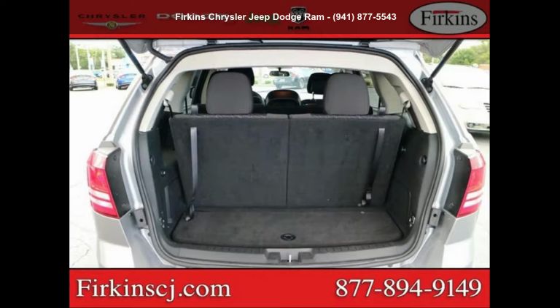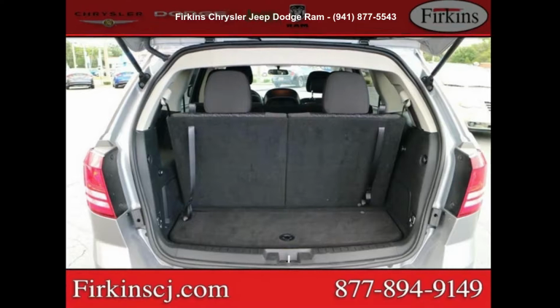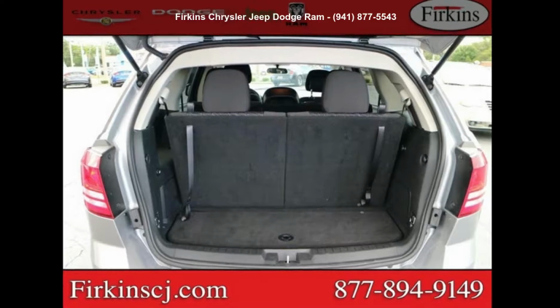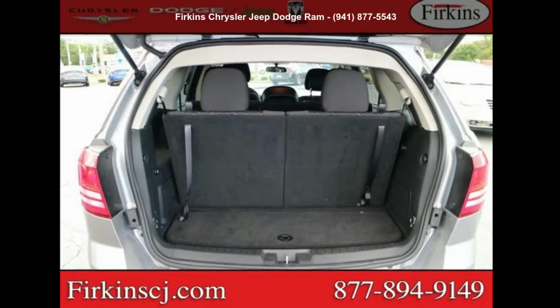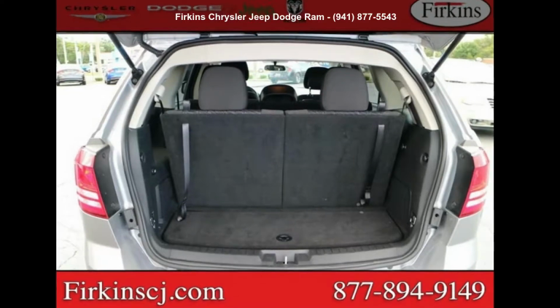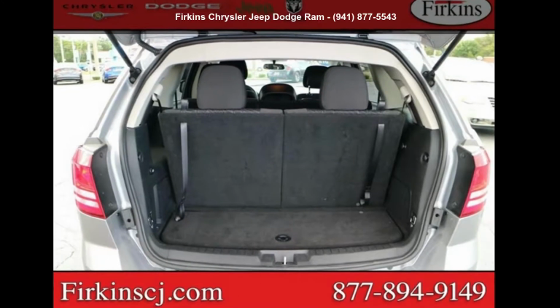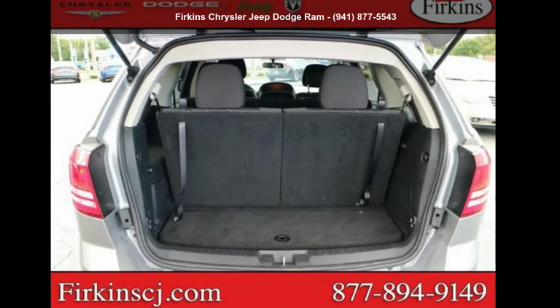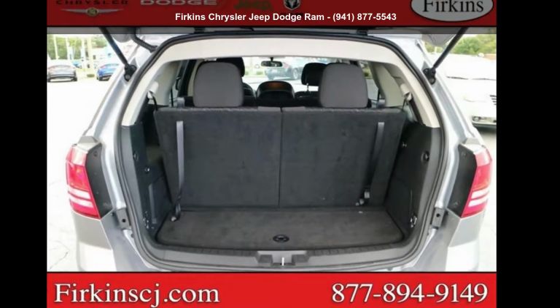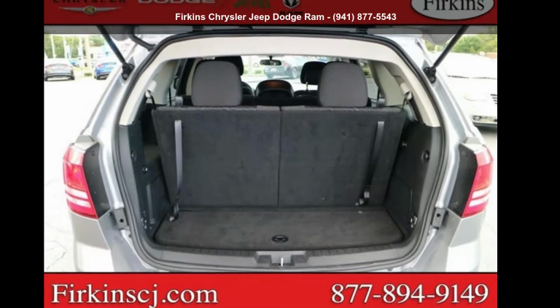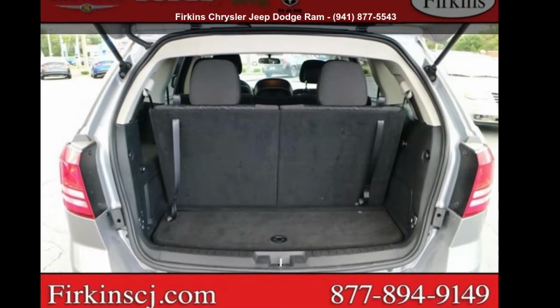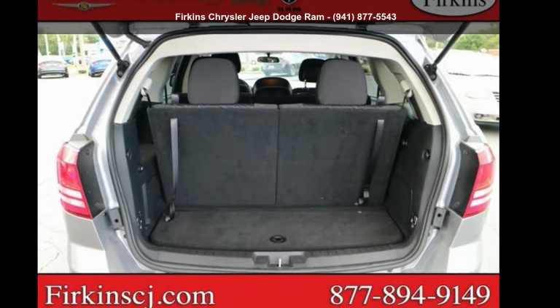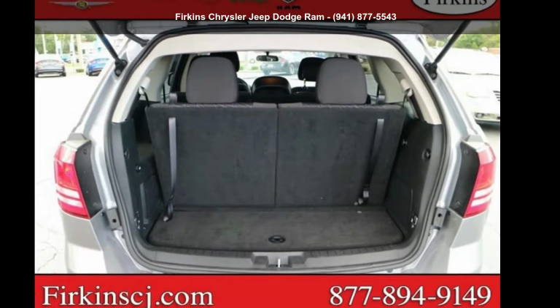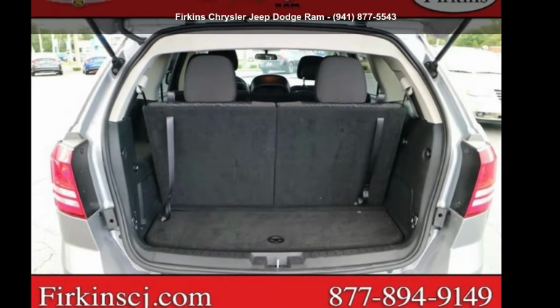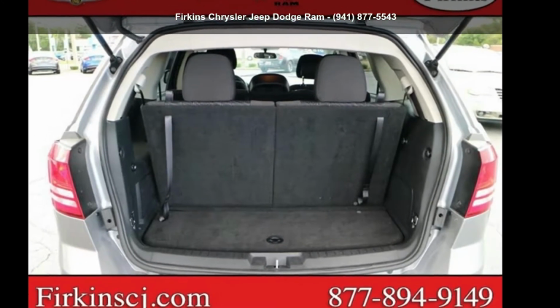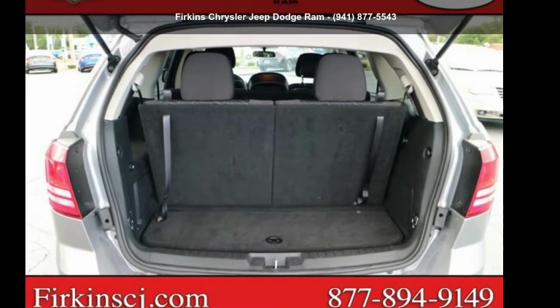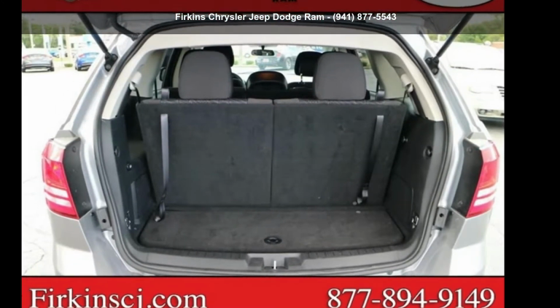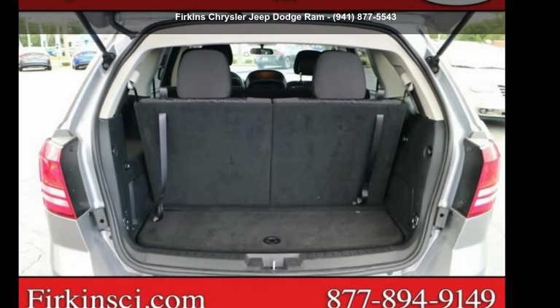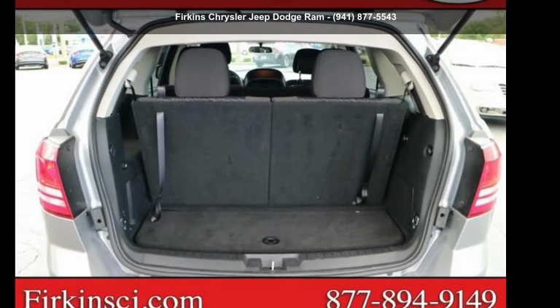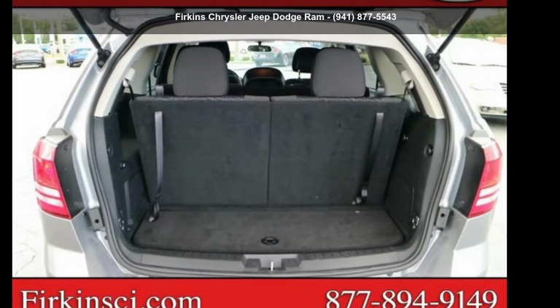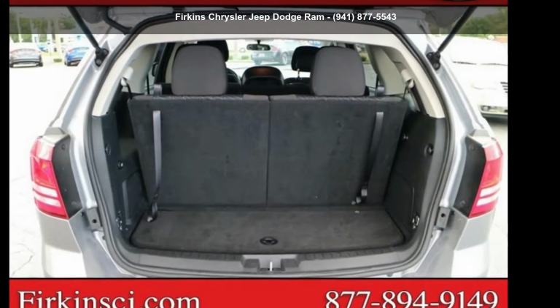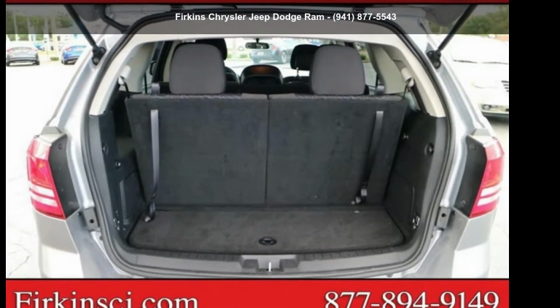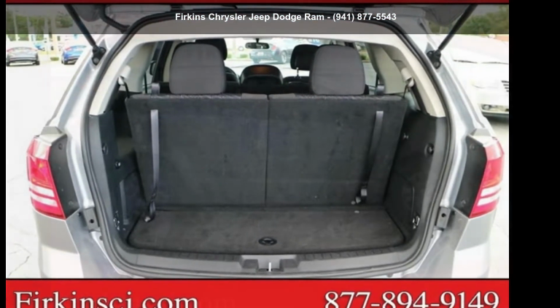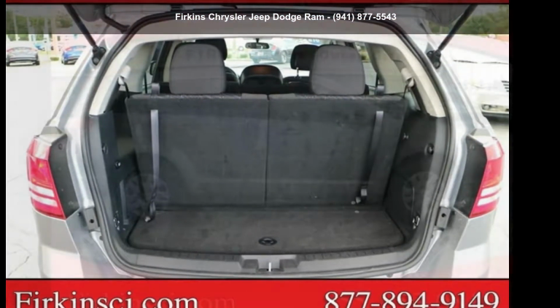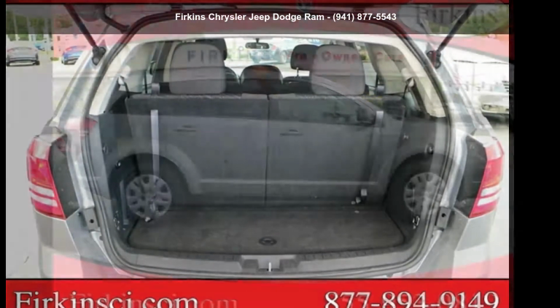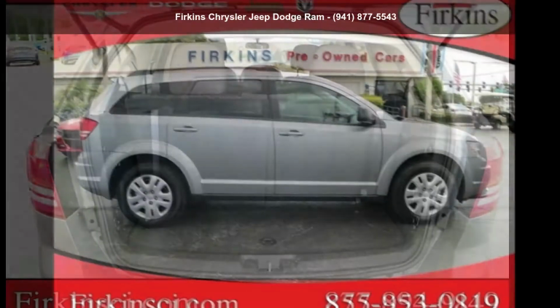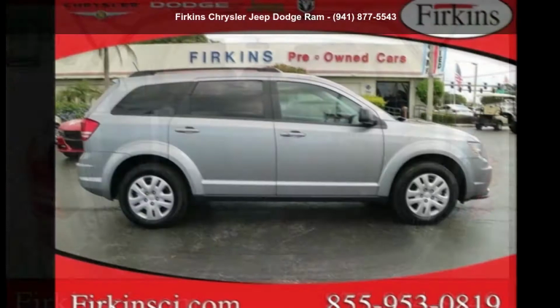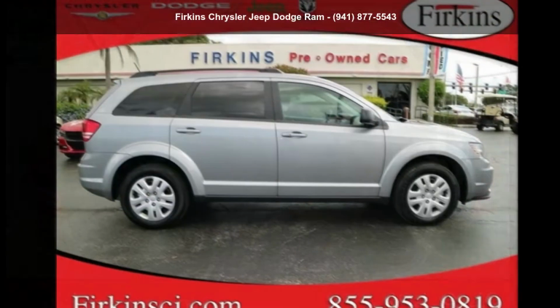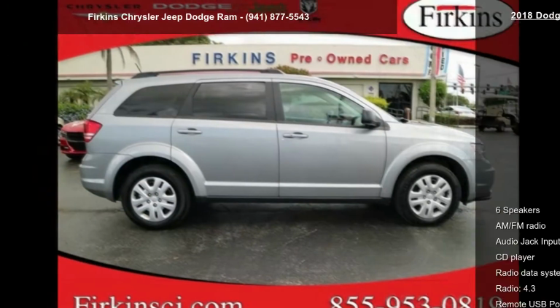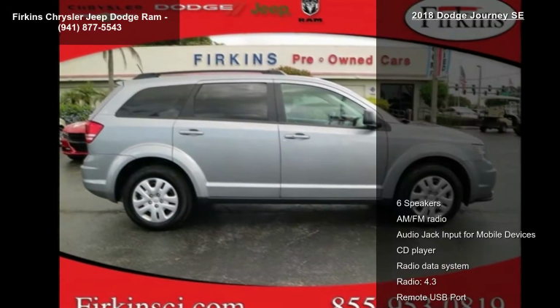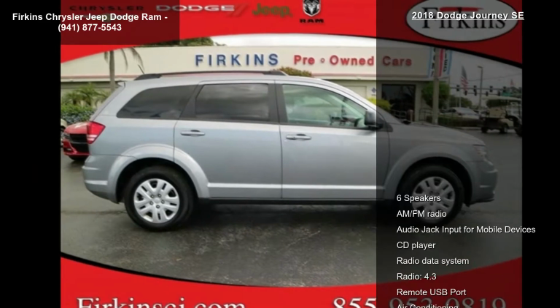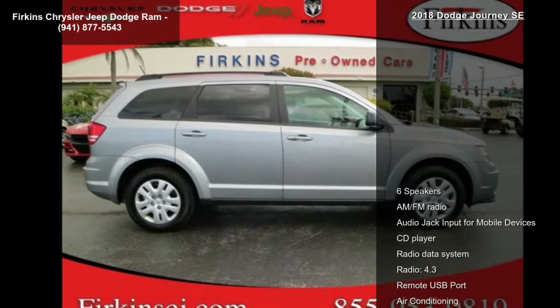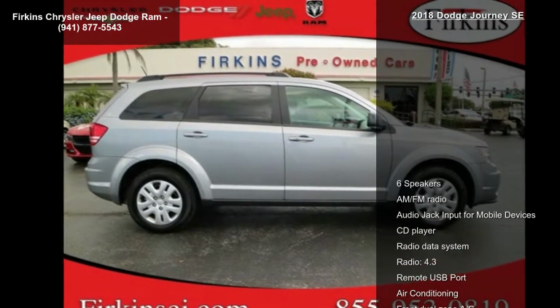Presenting the Dodge 2018 Journey SE. This may be the set of wheels you've been looking for.